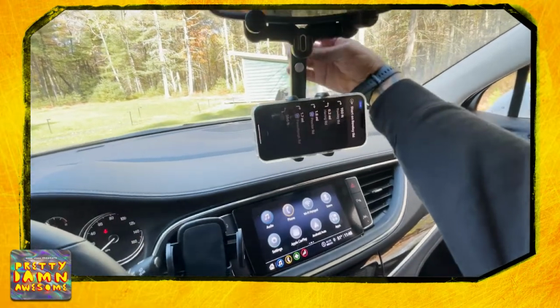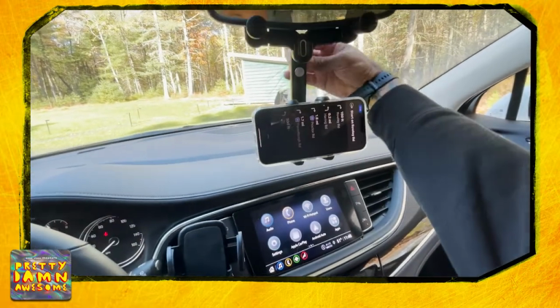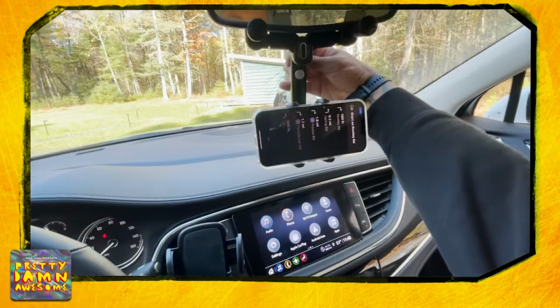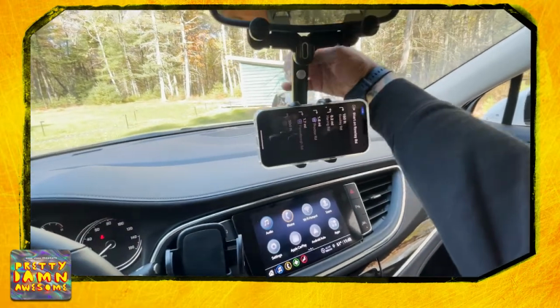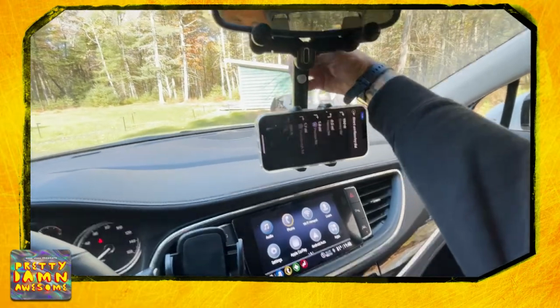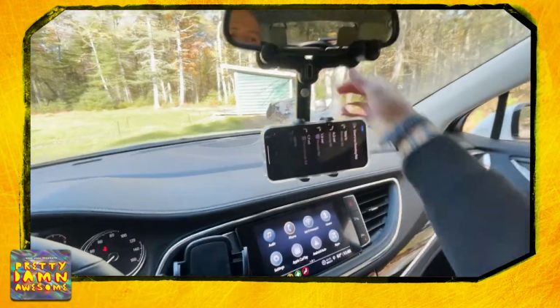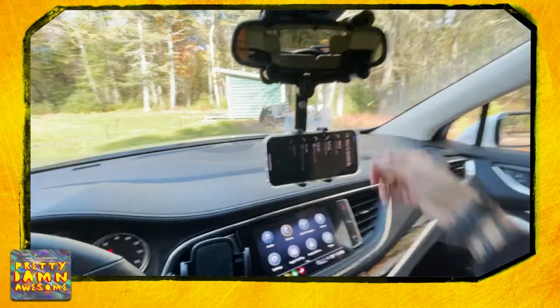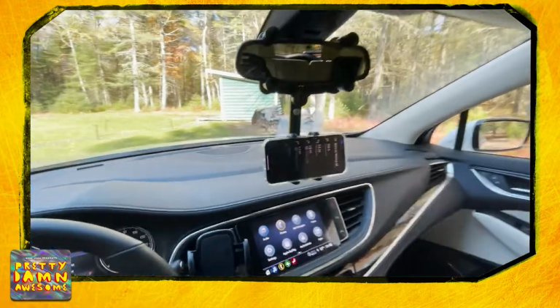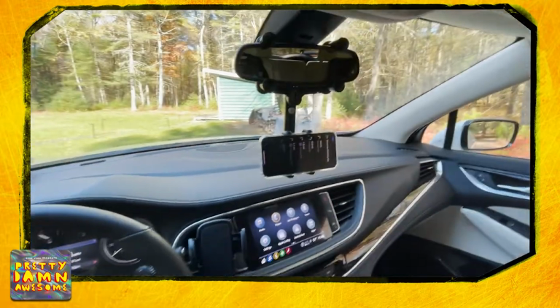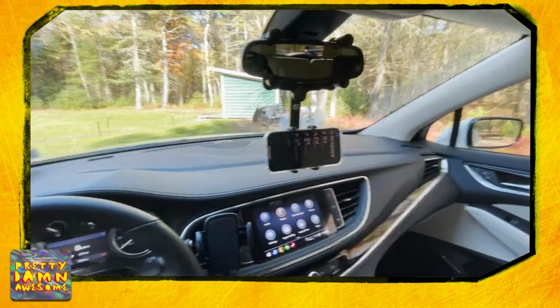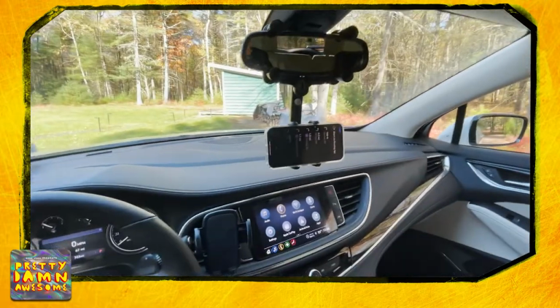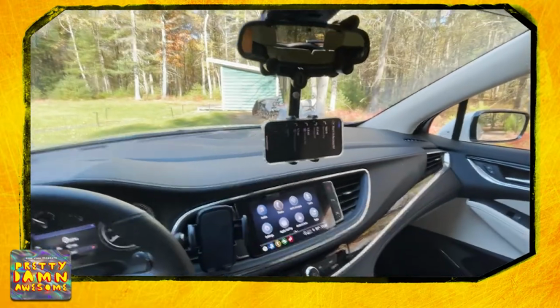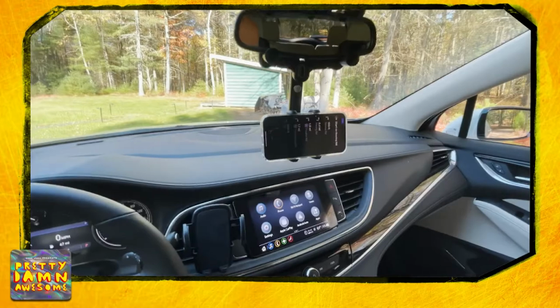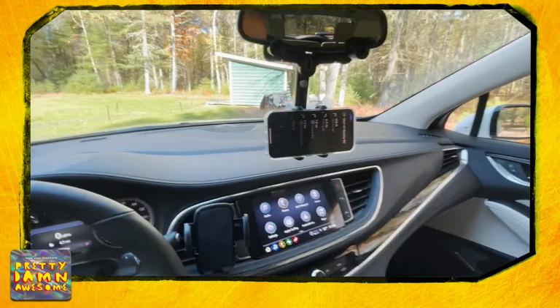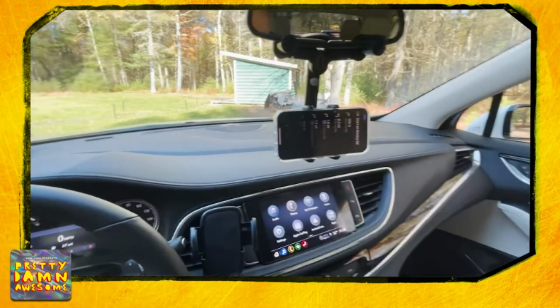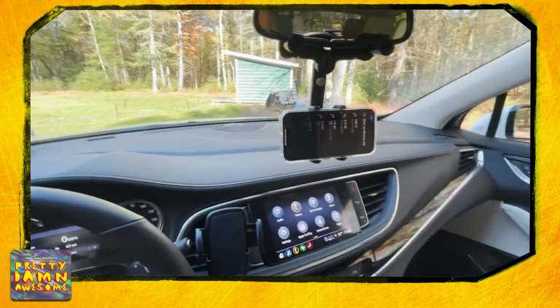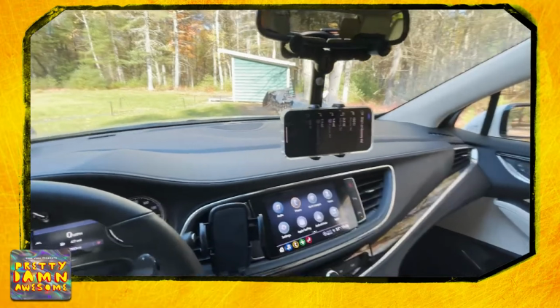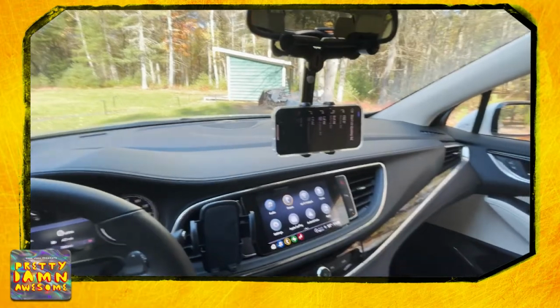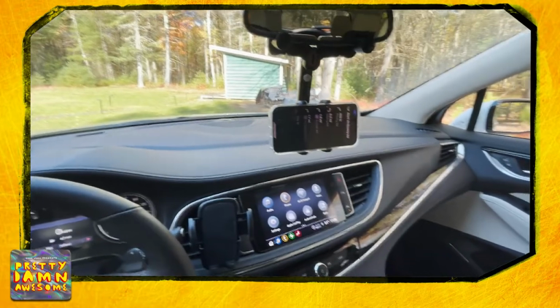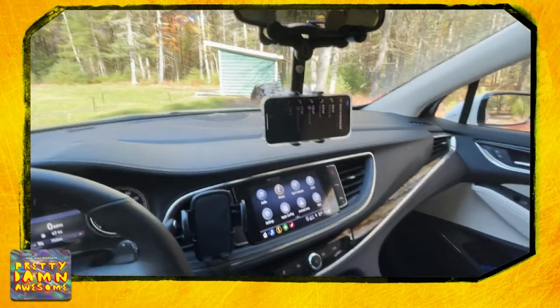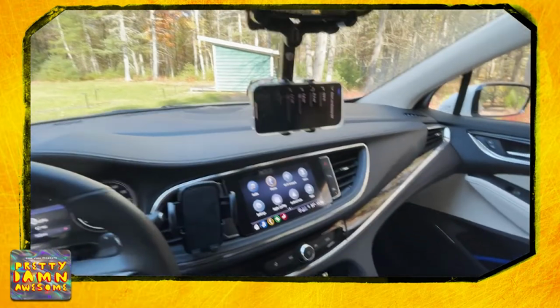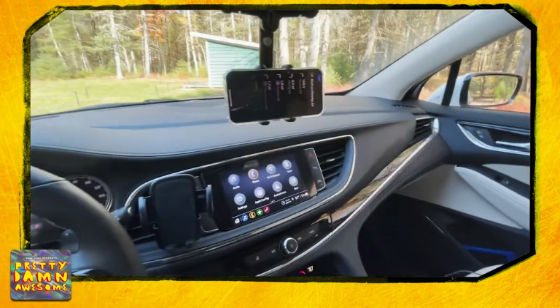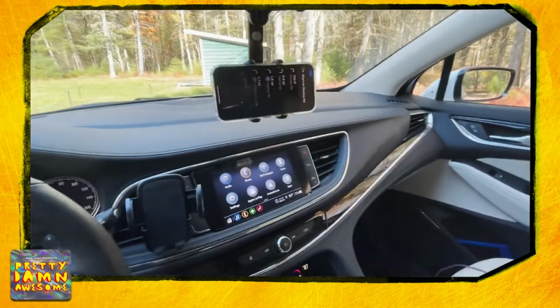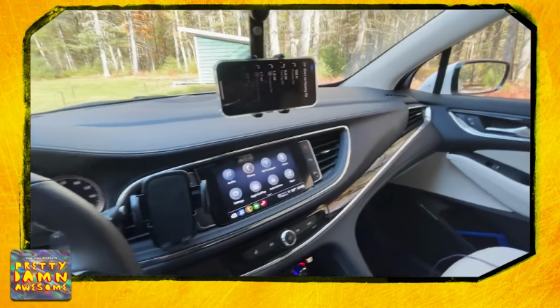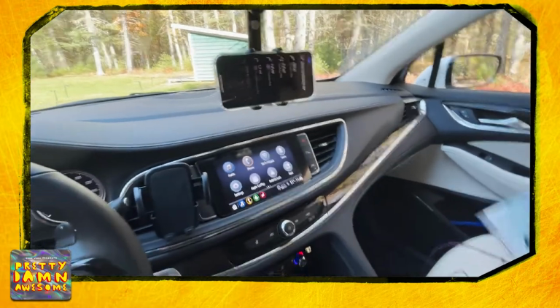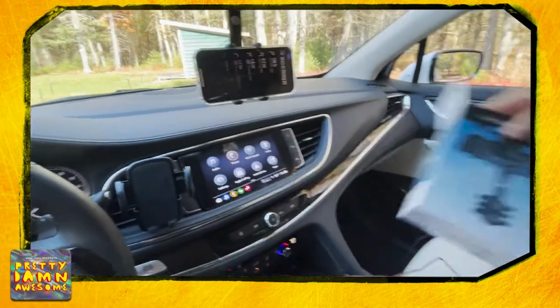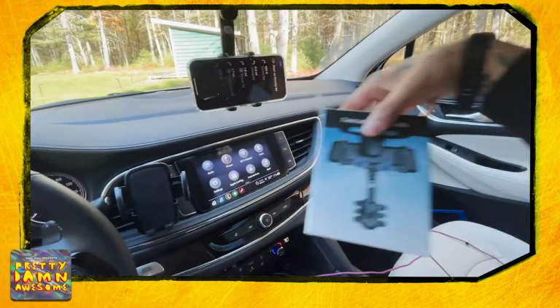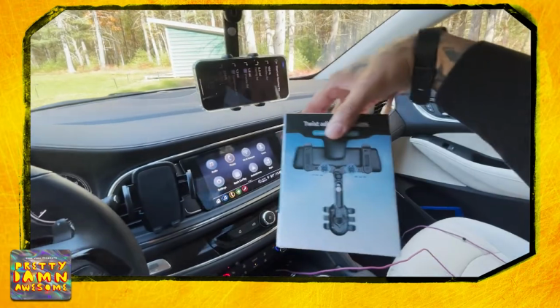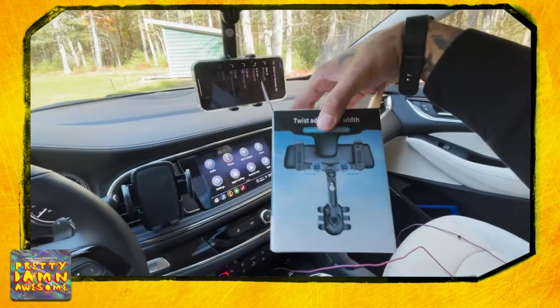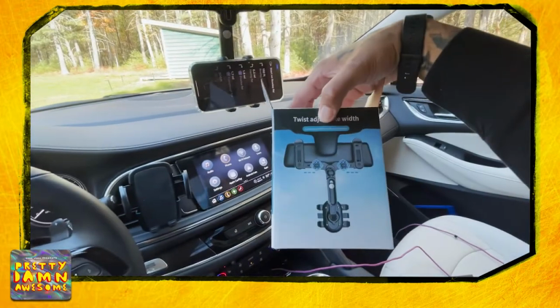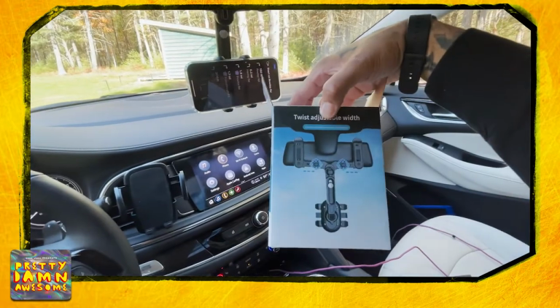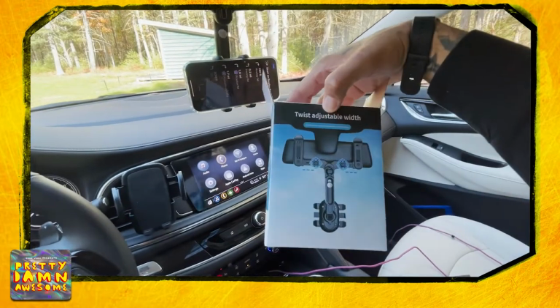Set it up, it looks good. I love this thing. What a great new toy — pretty damn awesome.